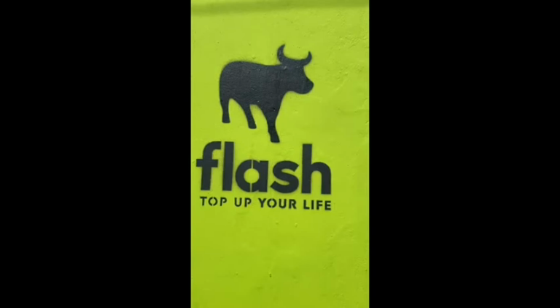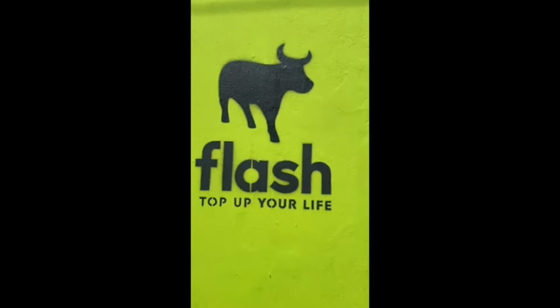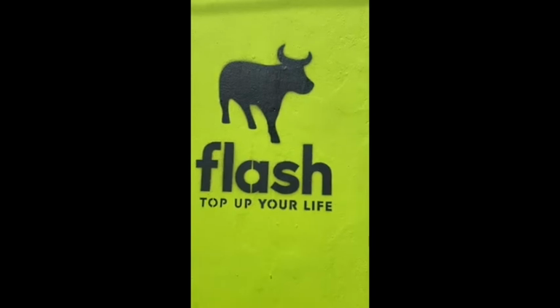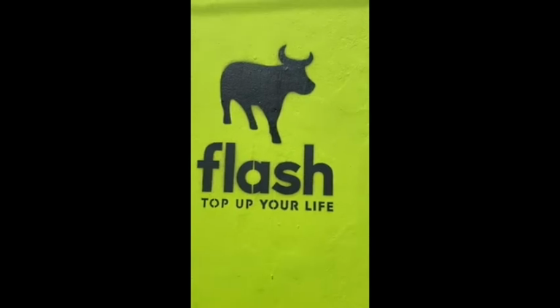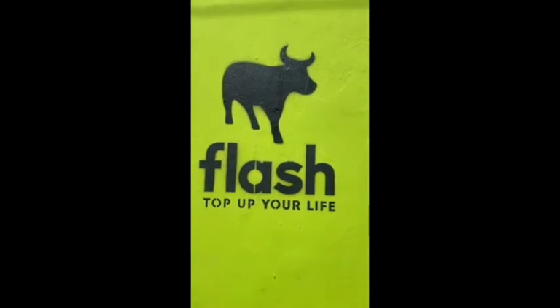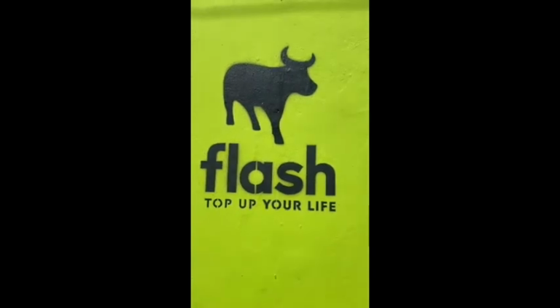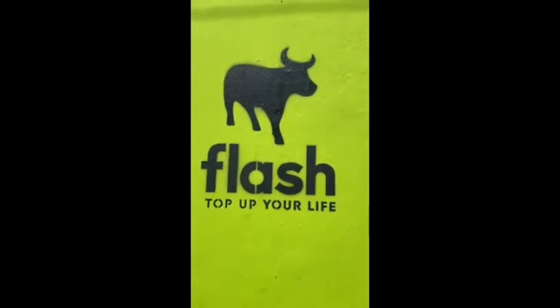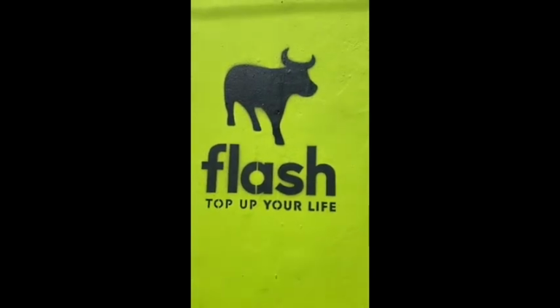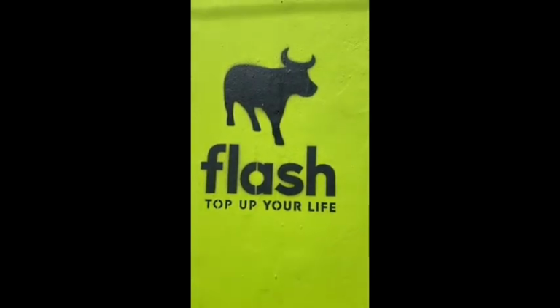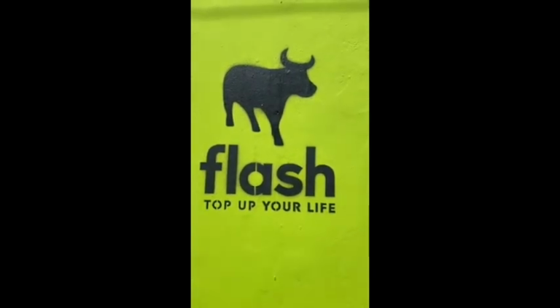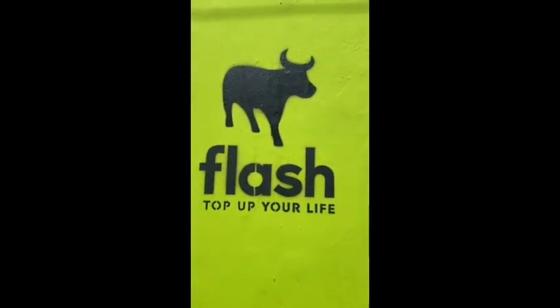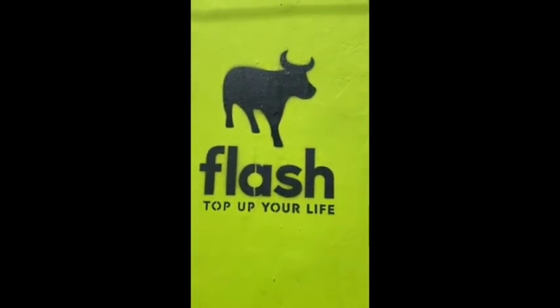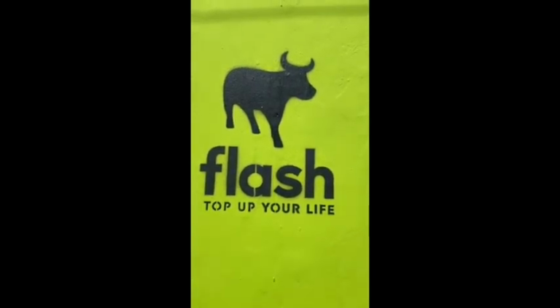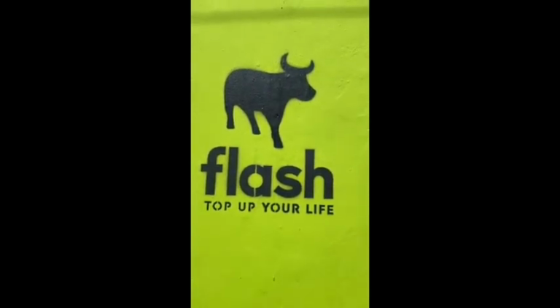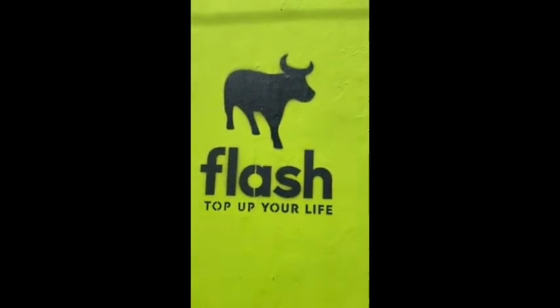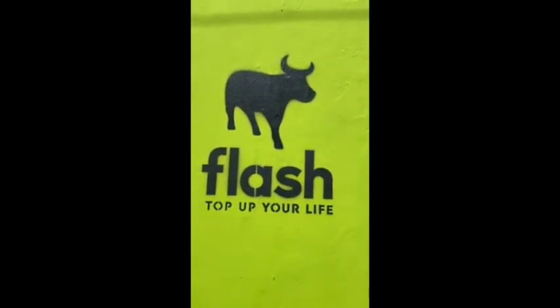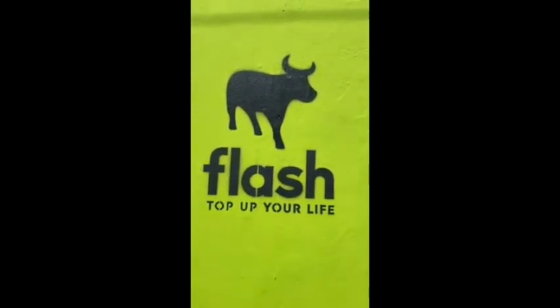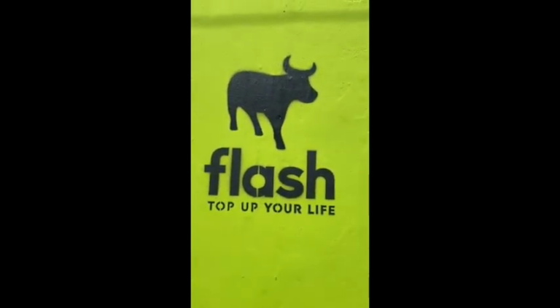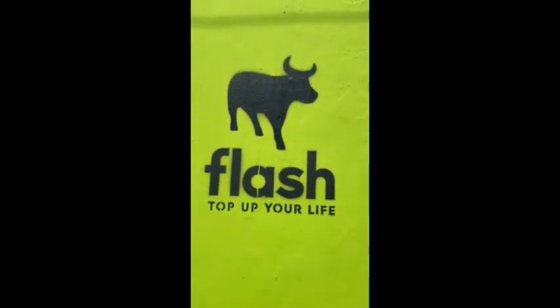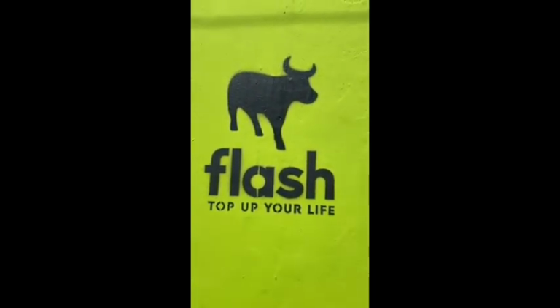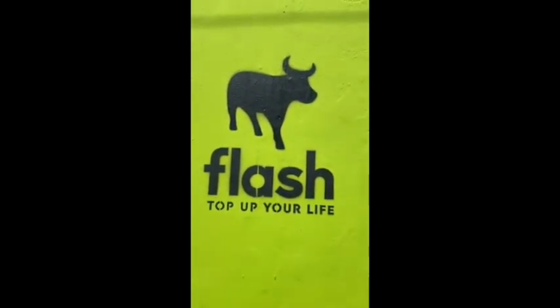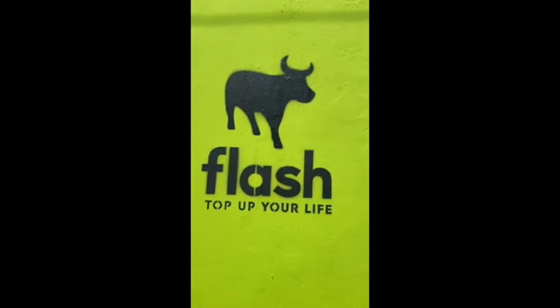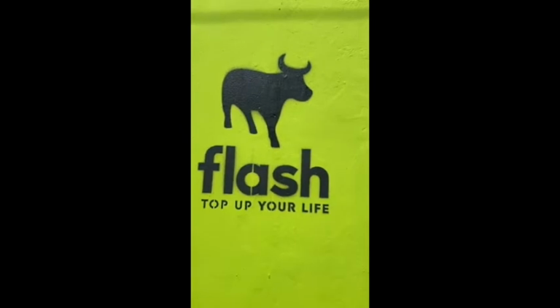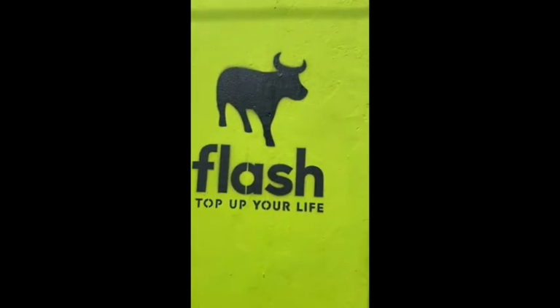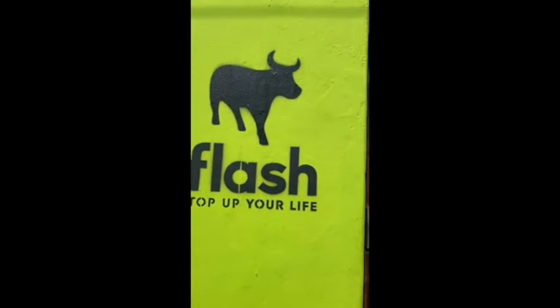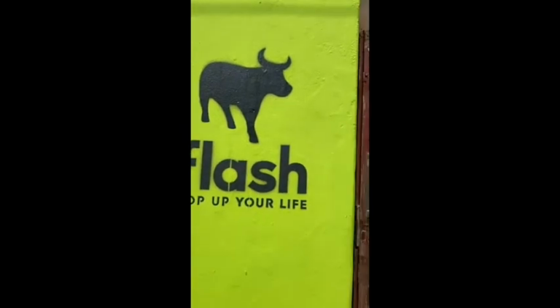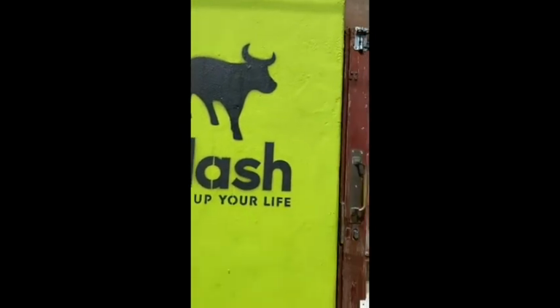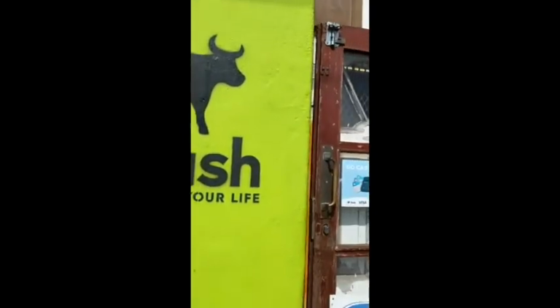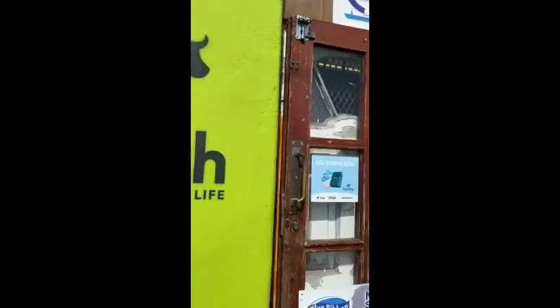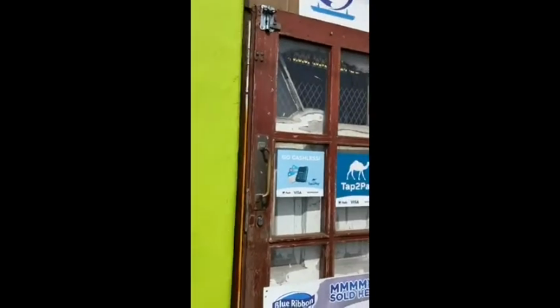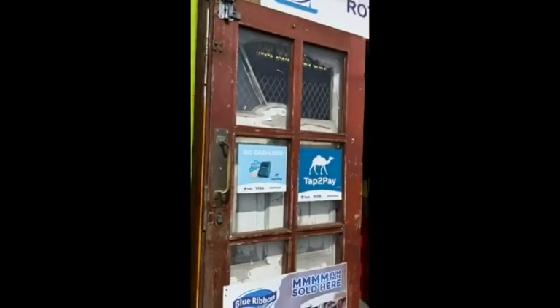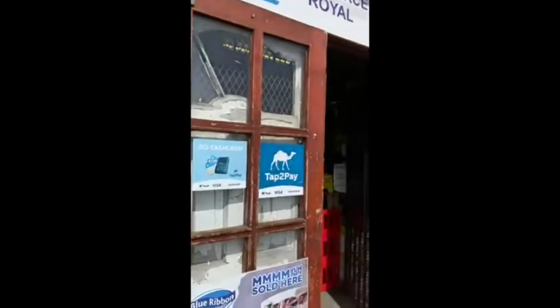How to redeem your Flash Co-Care voucher. You need to find a shop that has this branding or the Kazang branding as sent to you.